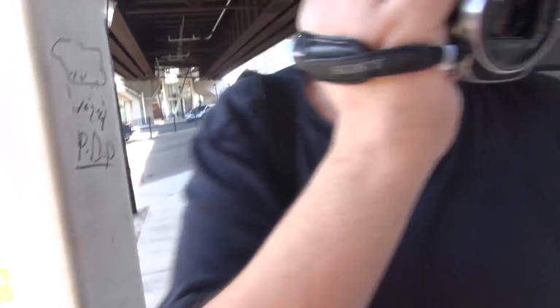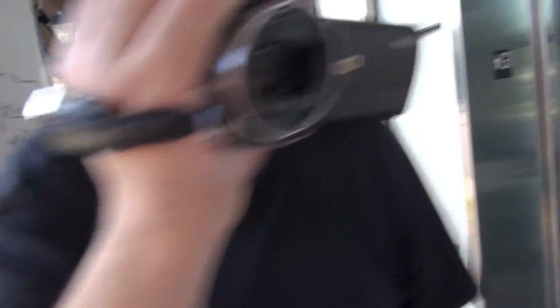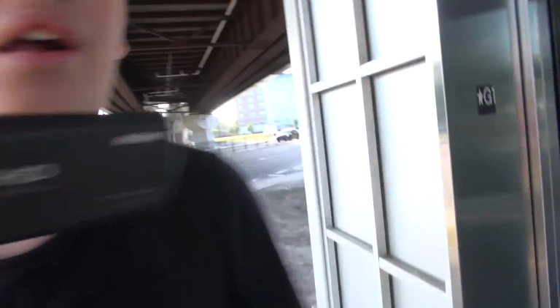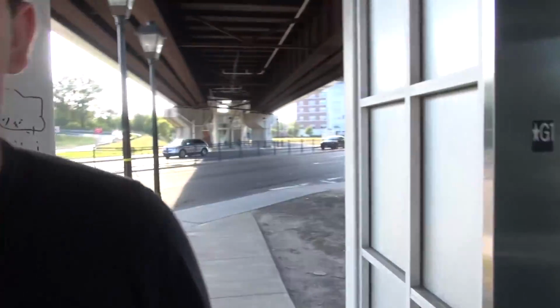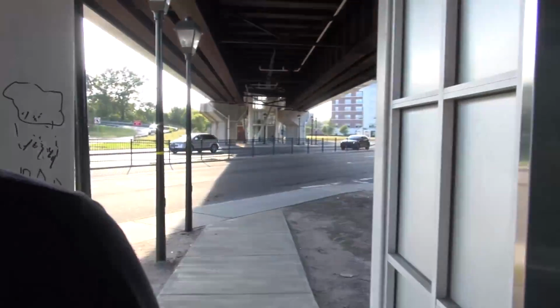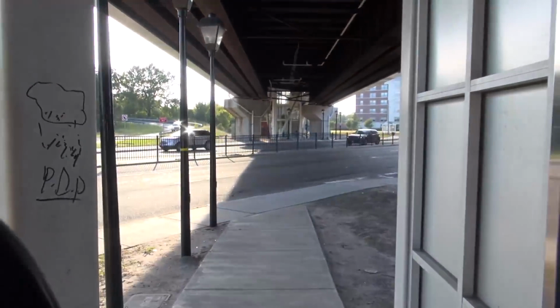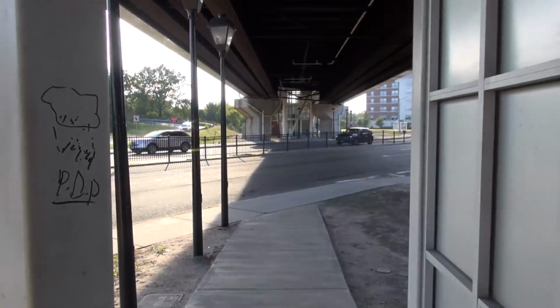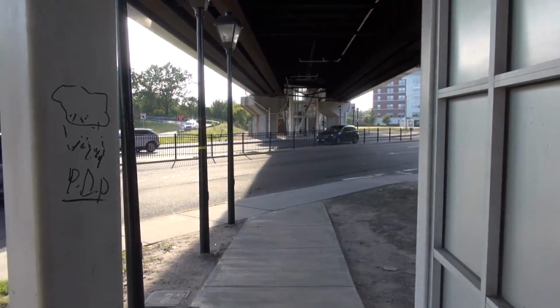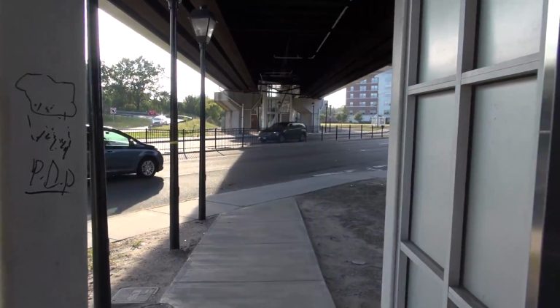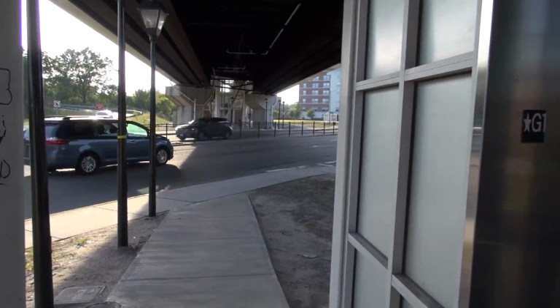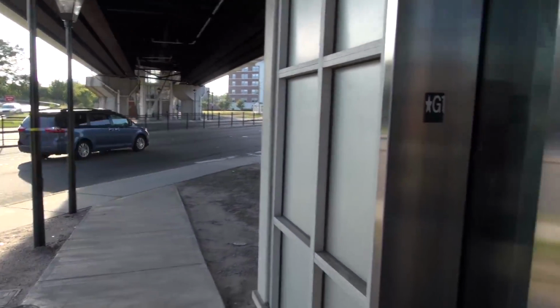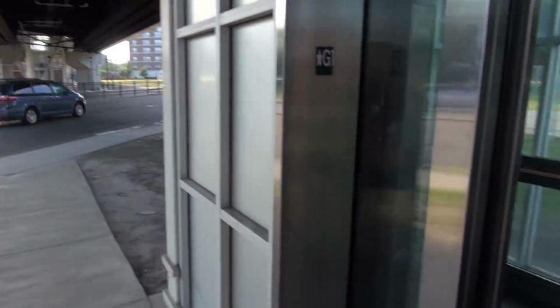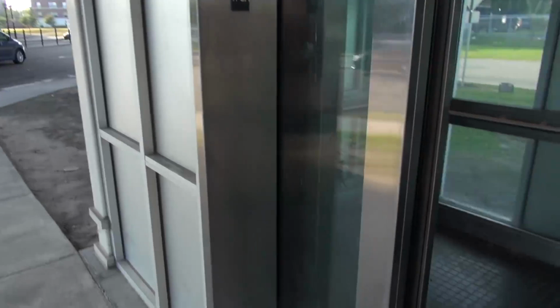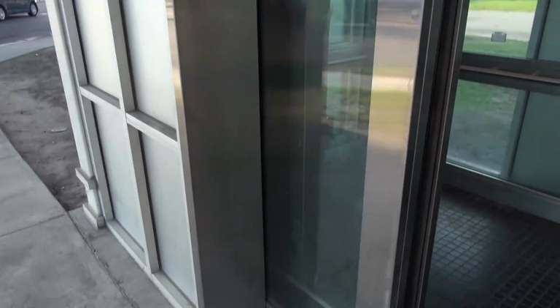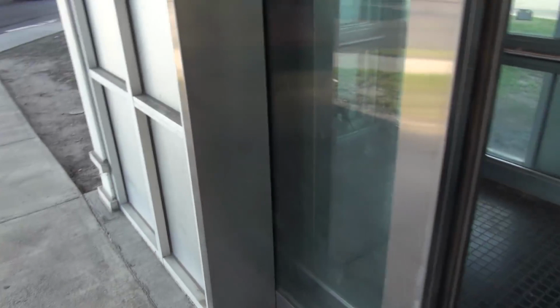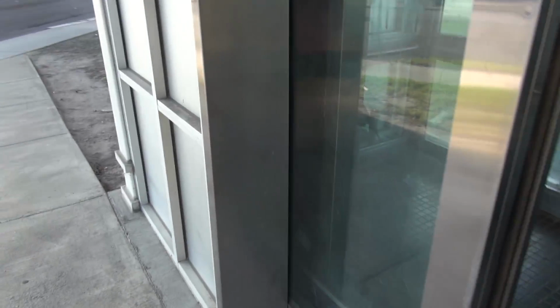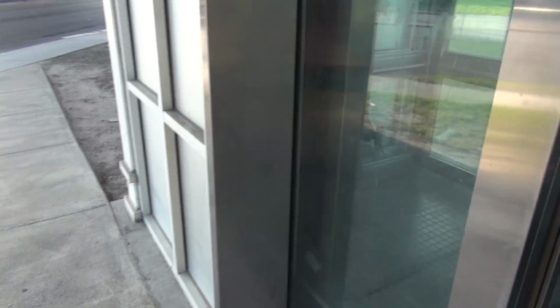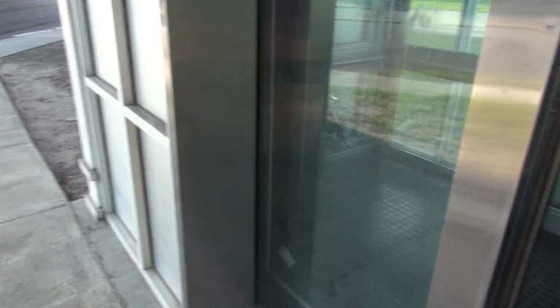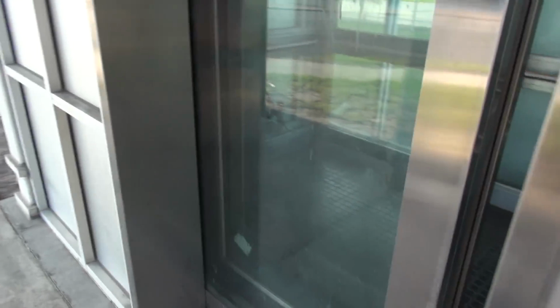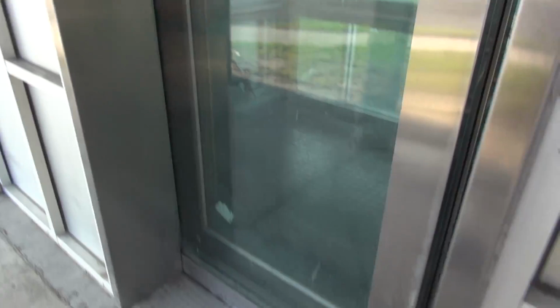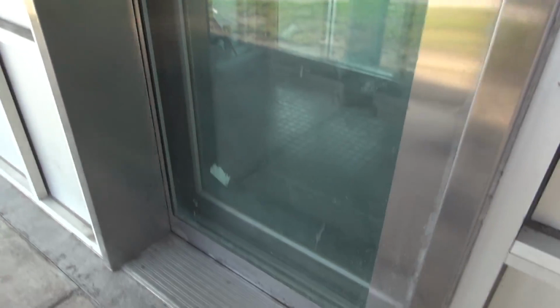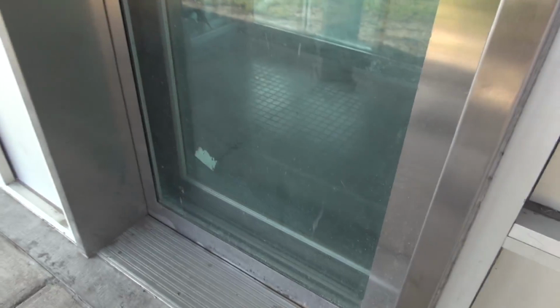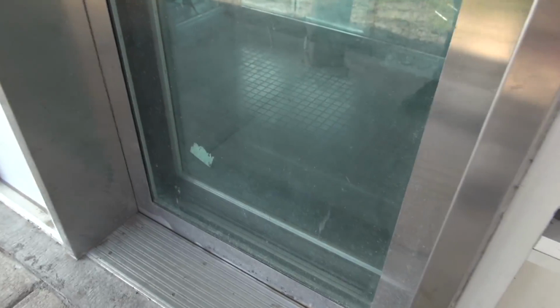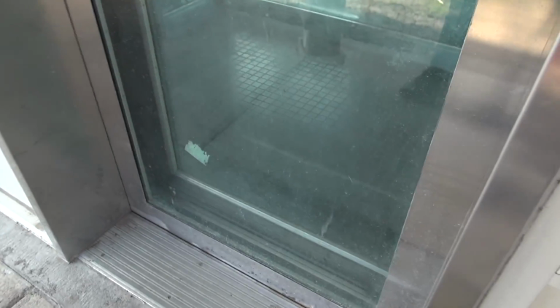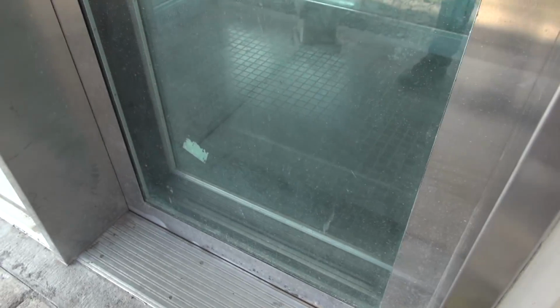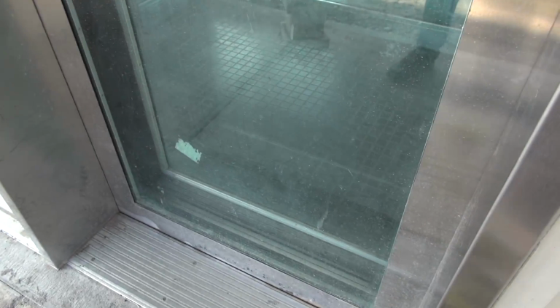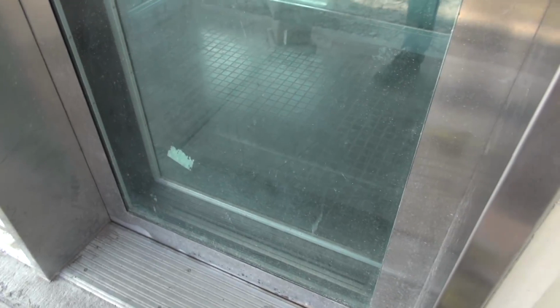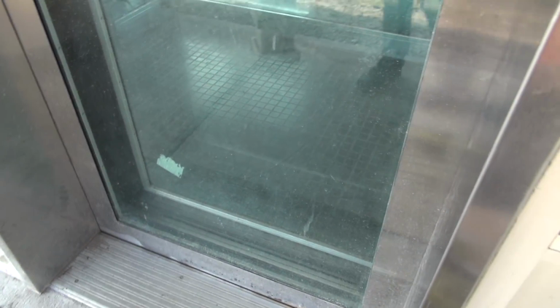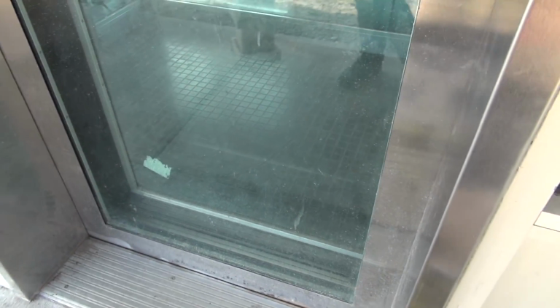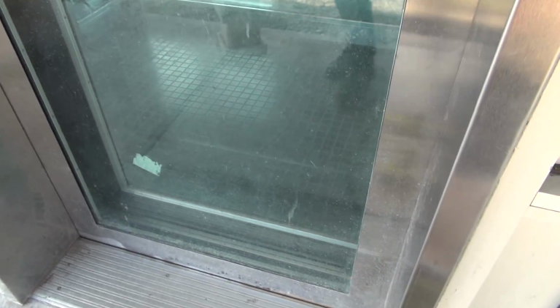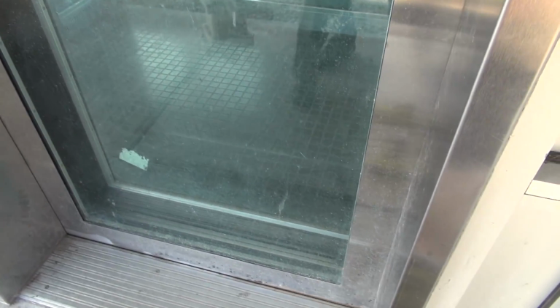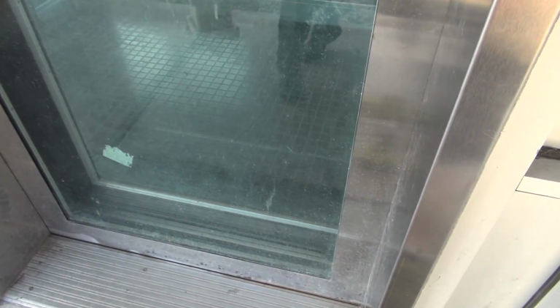Look at this one right down the street. There's another one. We're going to go over there in a second, but let's see what's underneath this elevator.